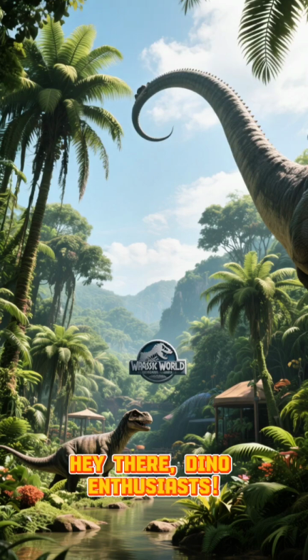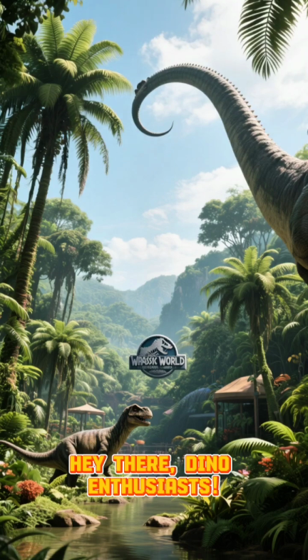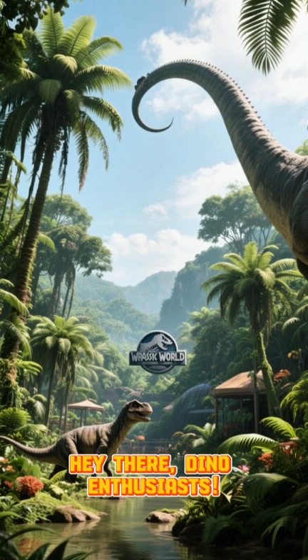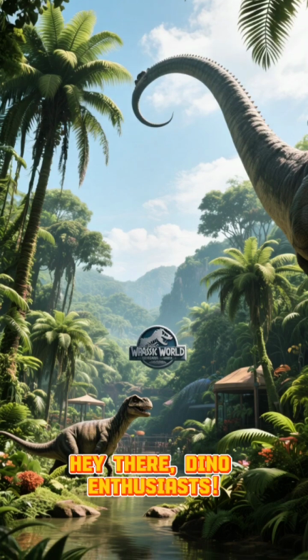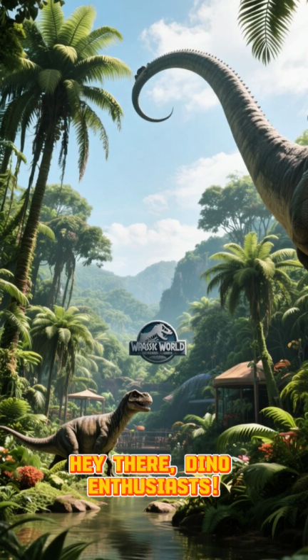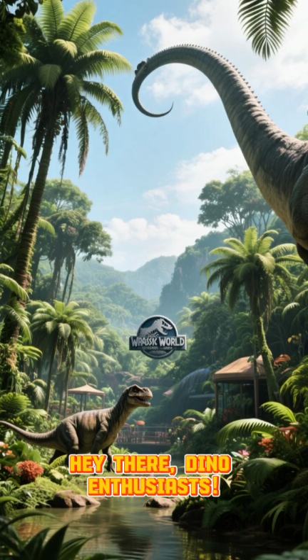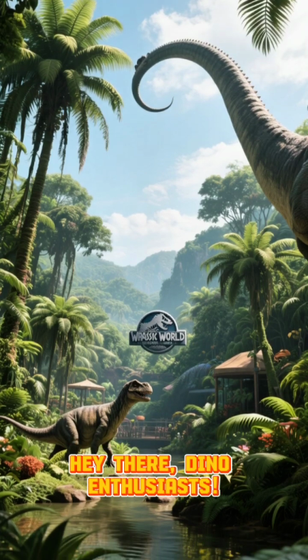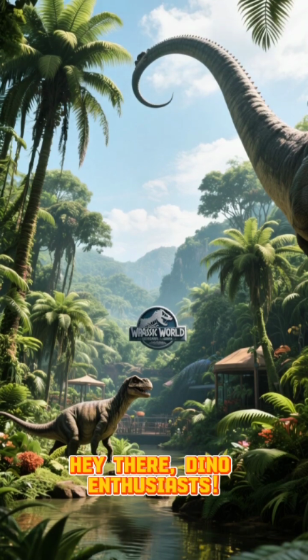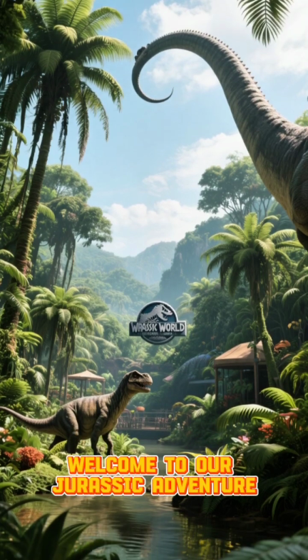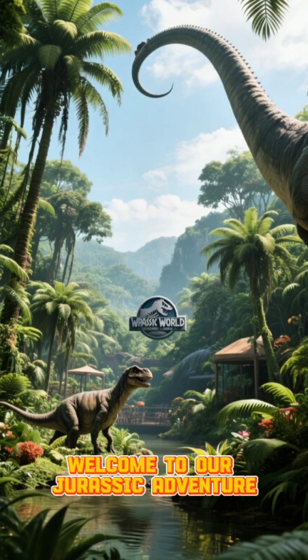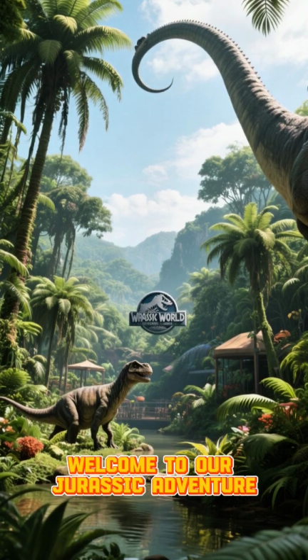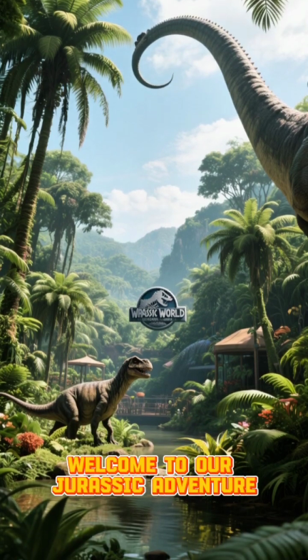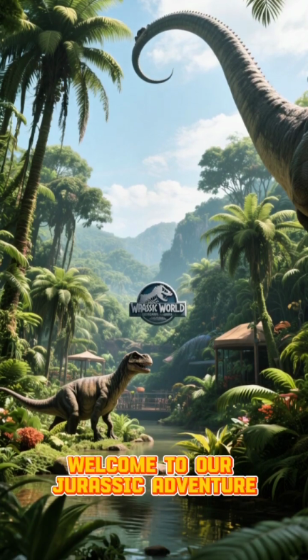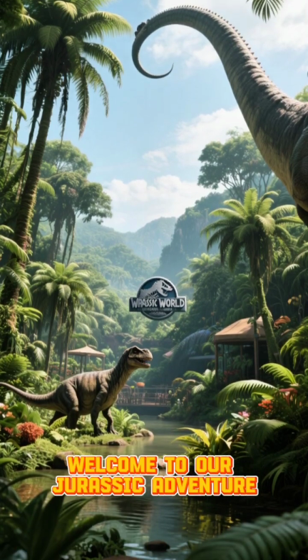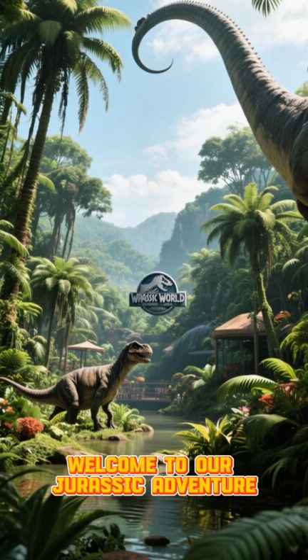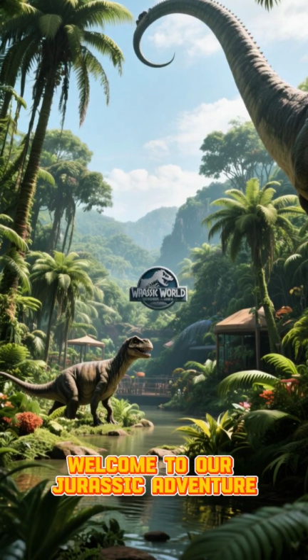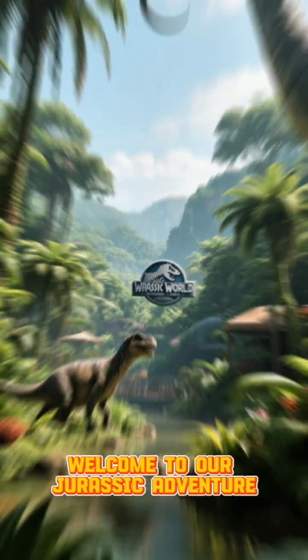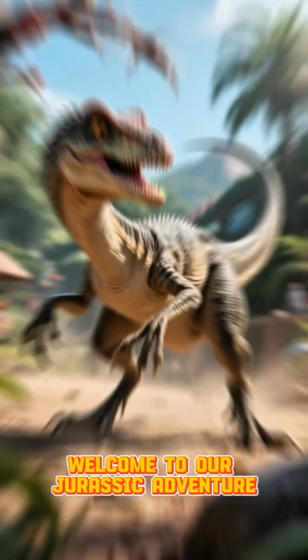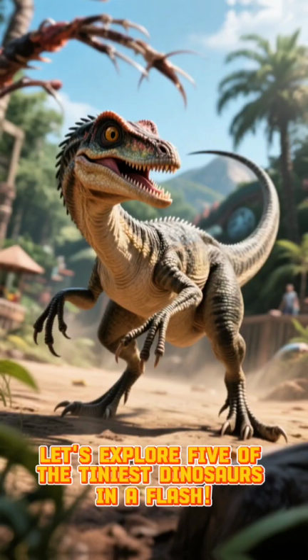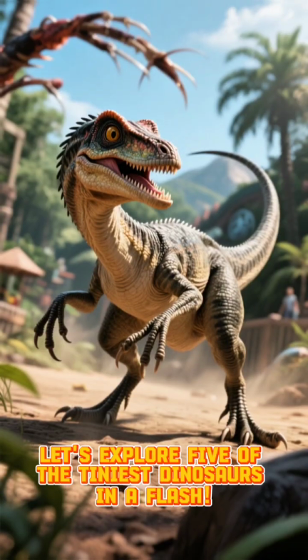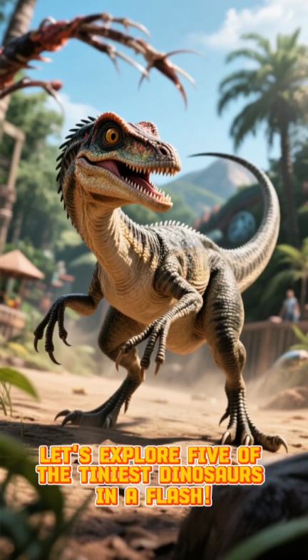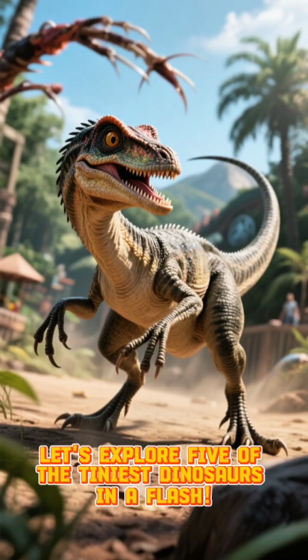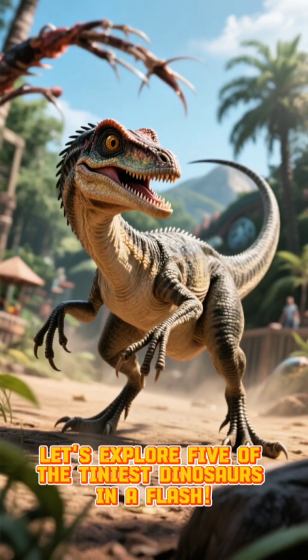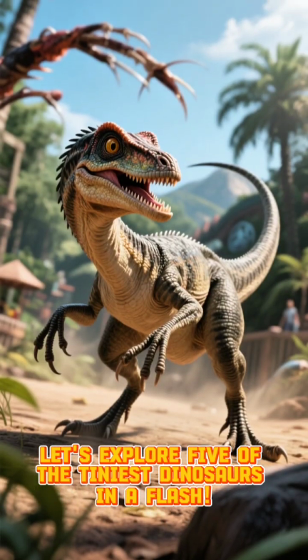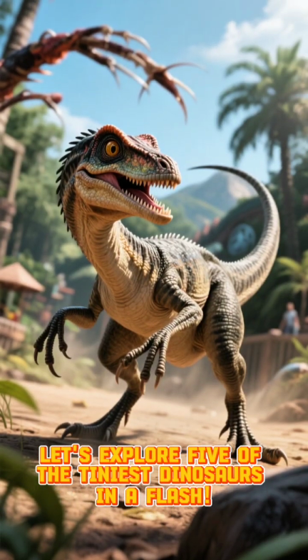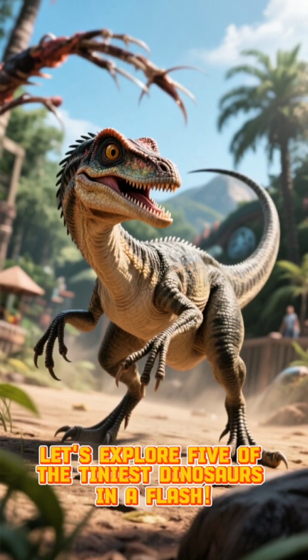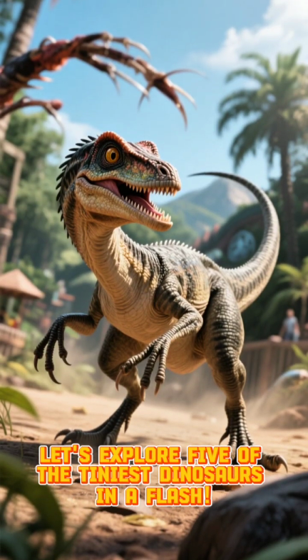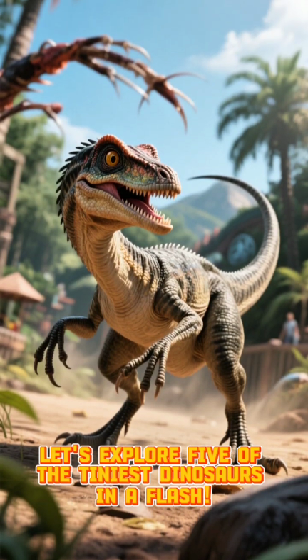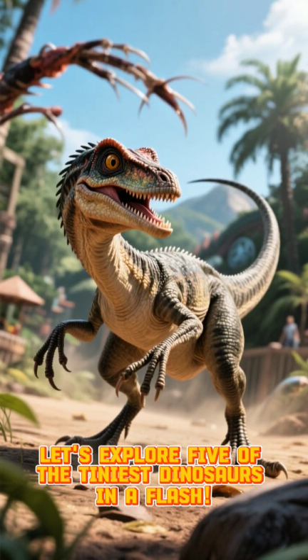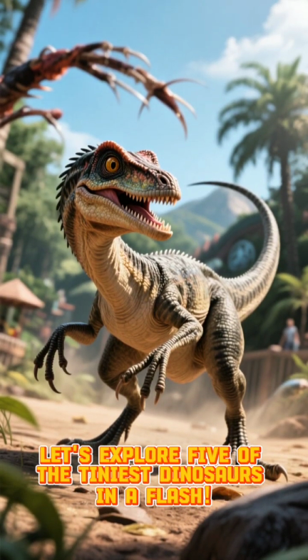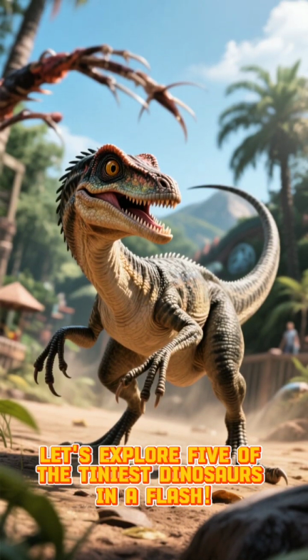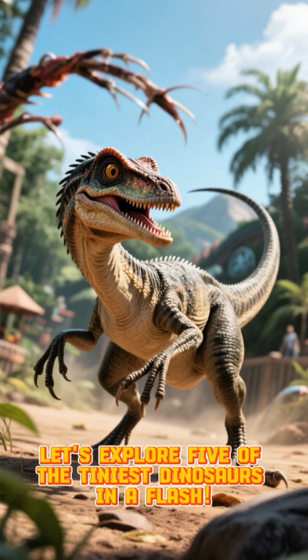Hey there, dino enthusiasts! Welcome to our Jurassic adventure. Let's explore five of the tiniest dinosaurs in a flash.